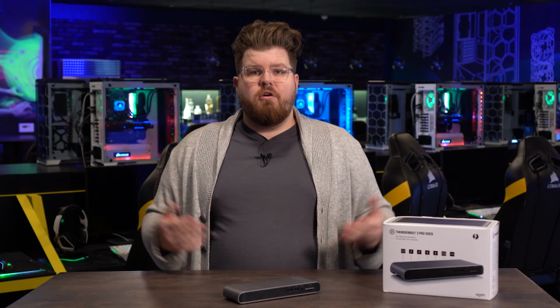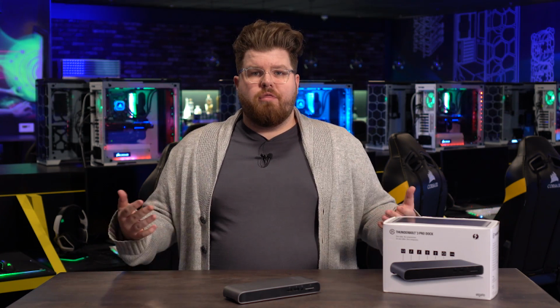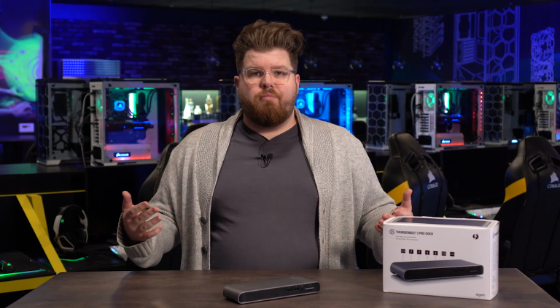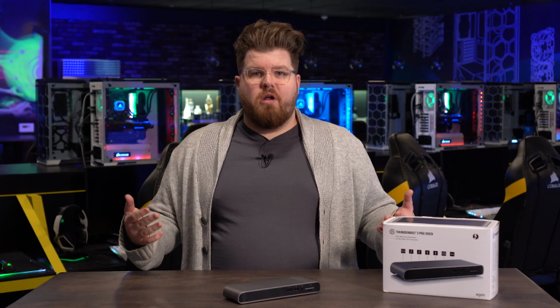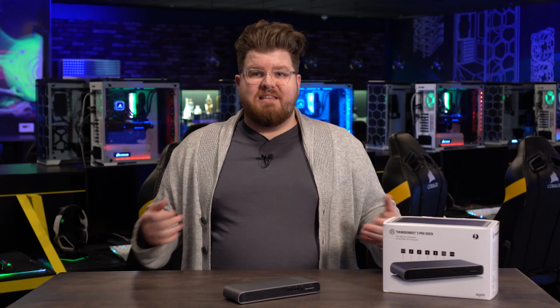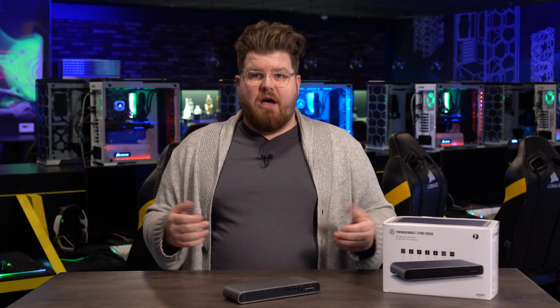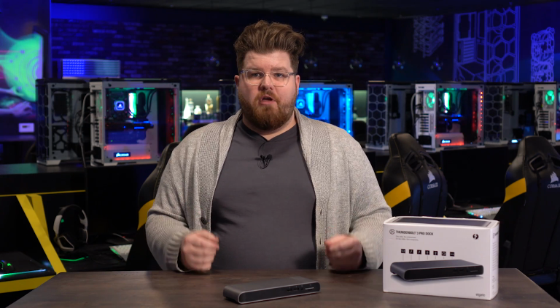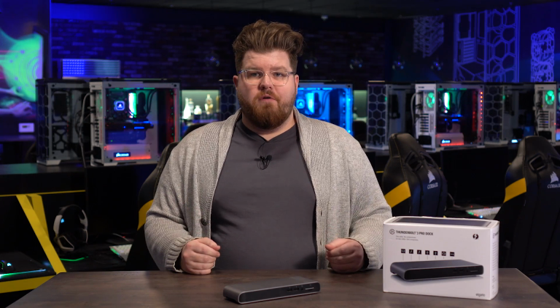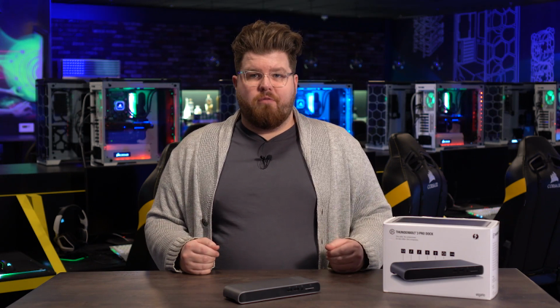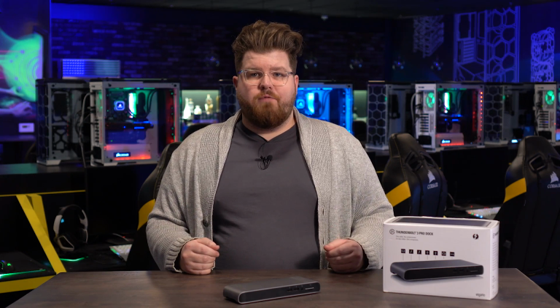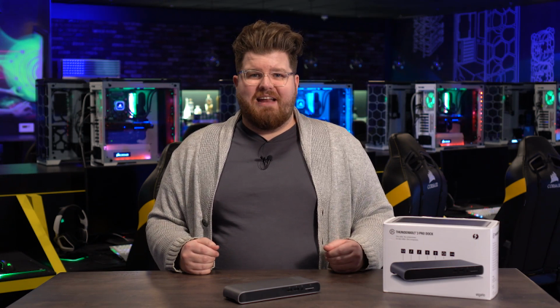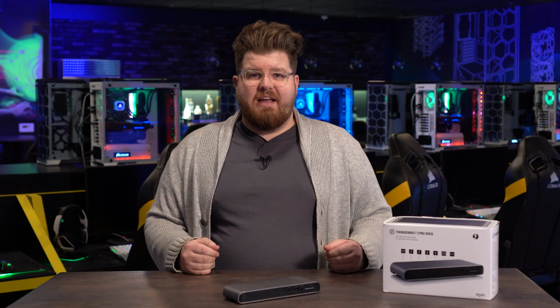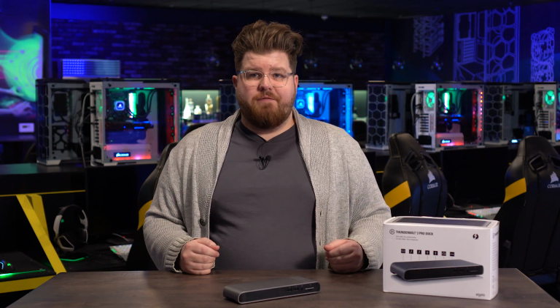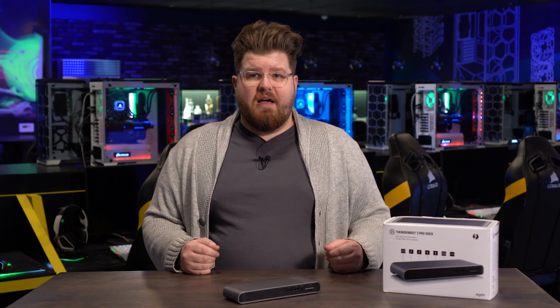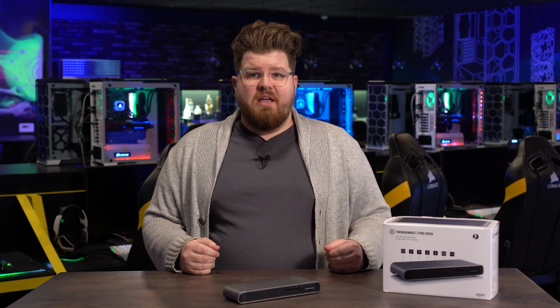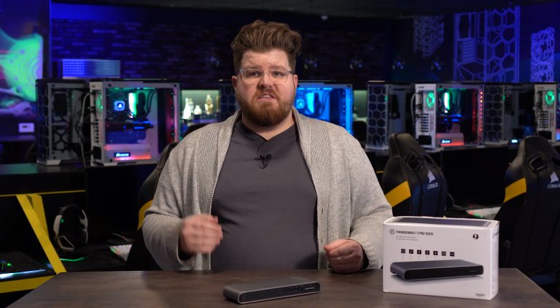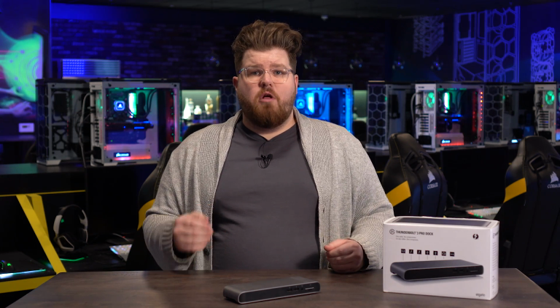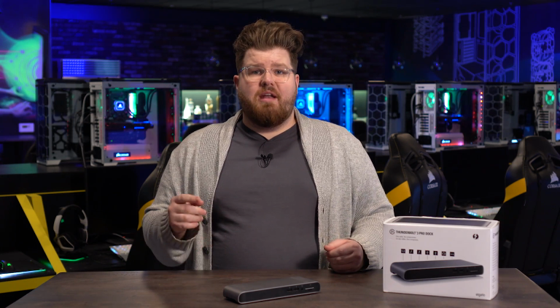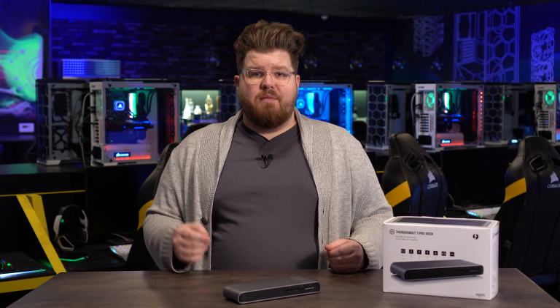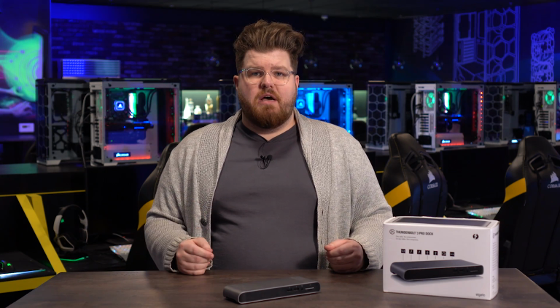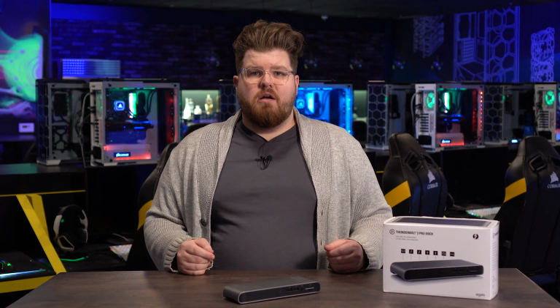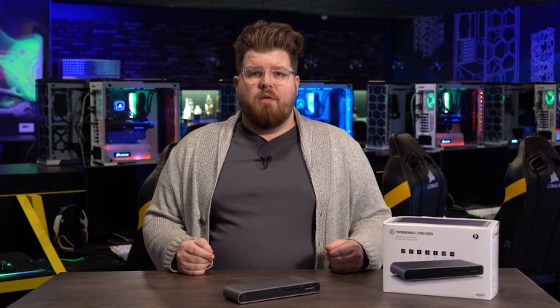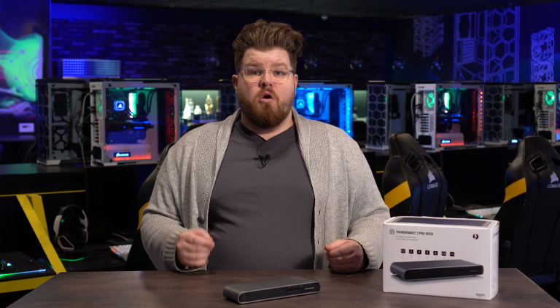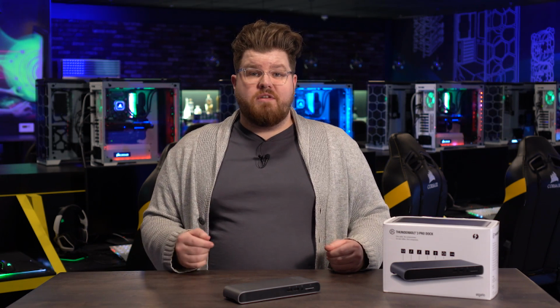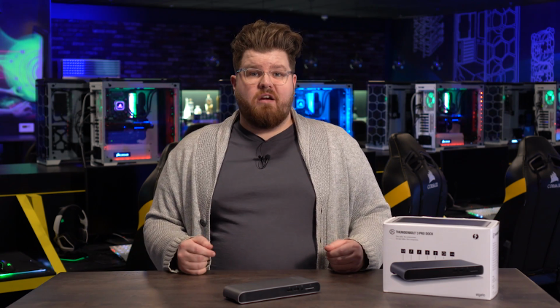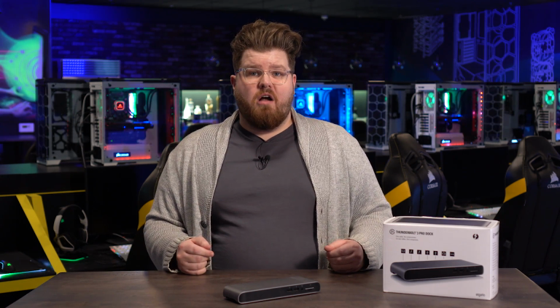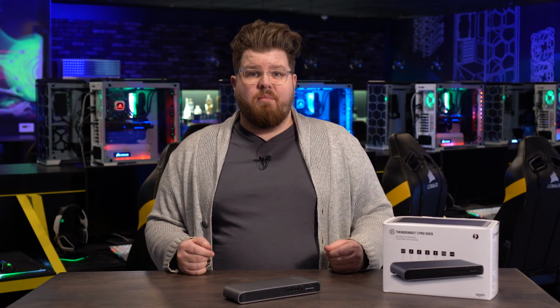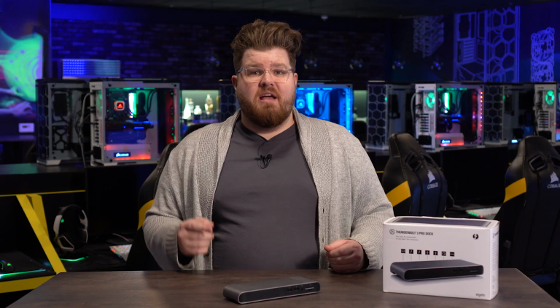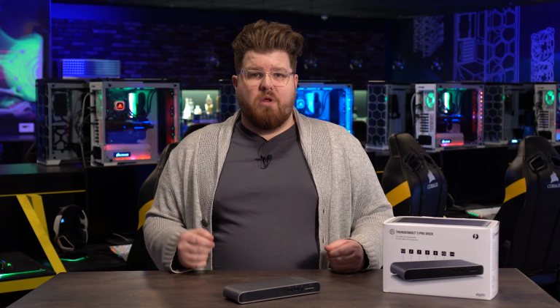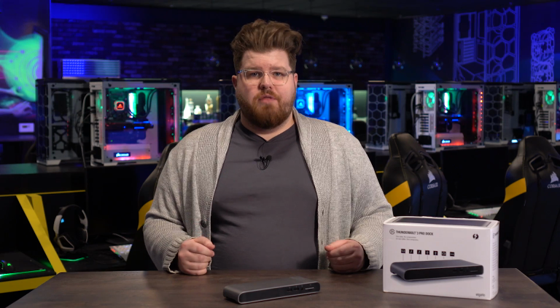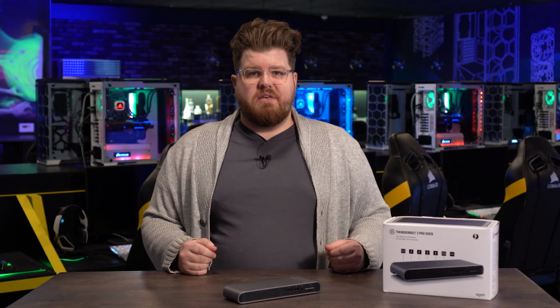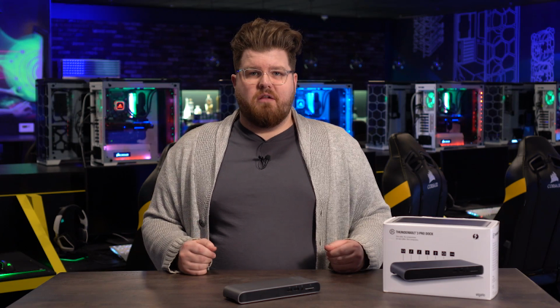Thunderbolt 3 Pro Dock is now available for $349.95 and is available on Amazon.com, as well as other retailers.